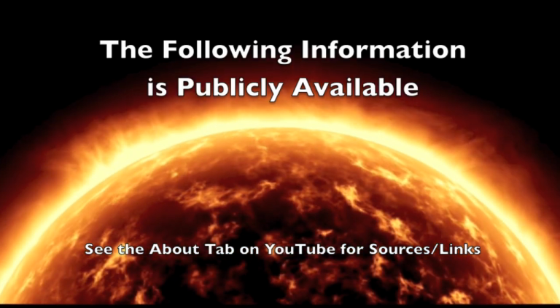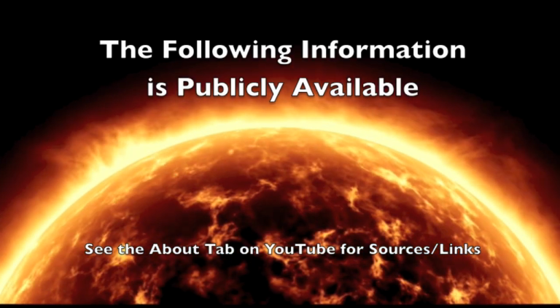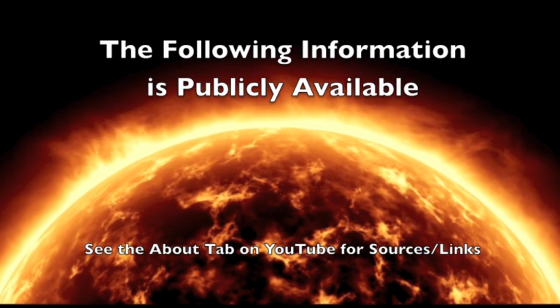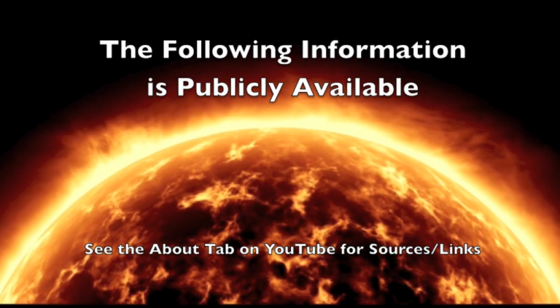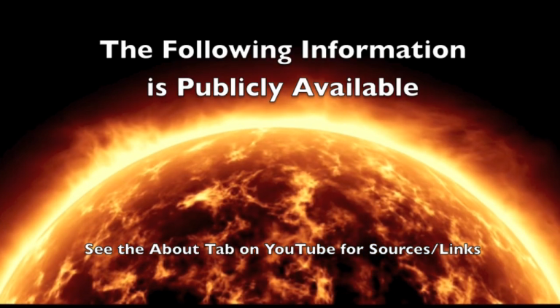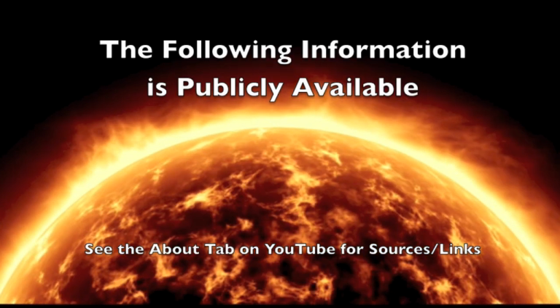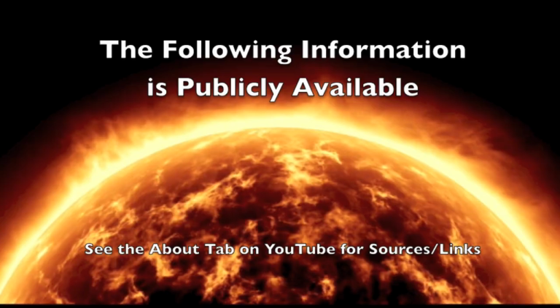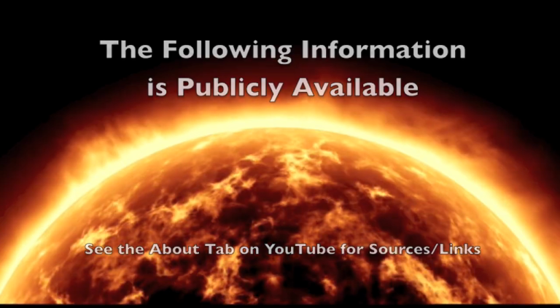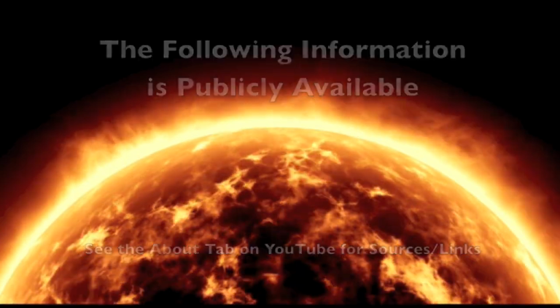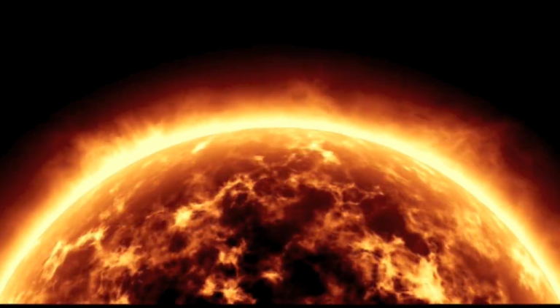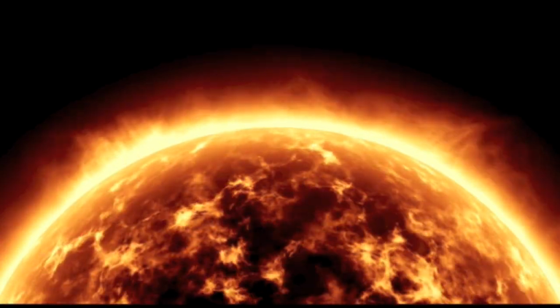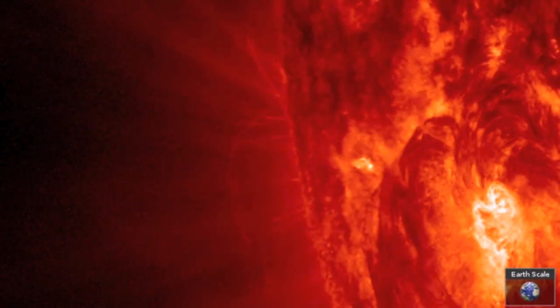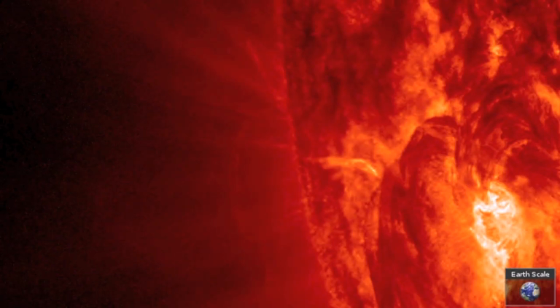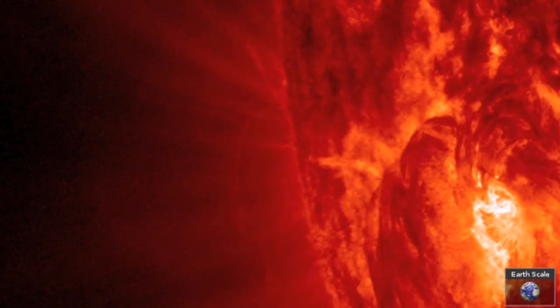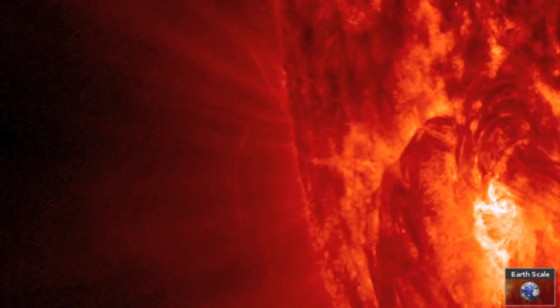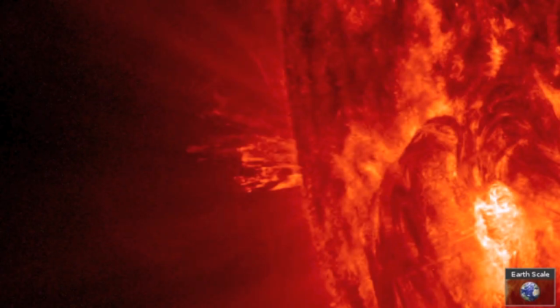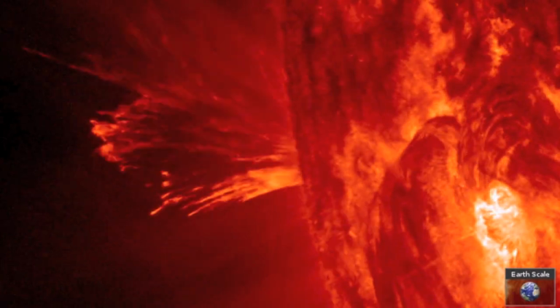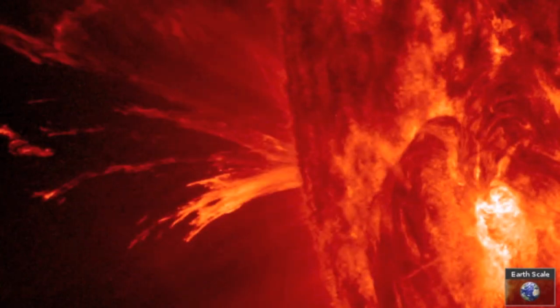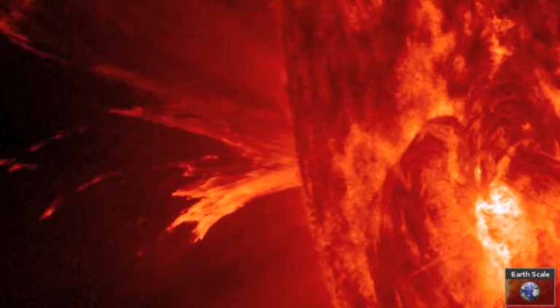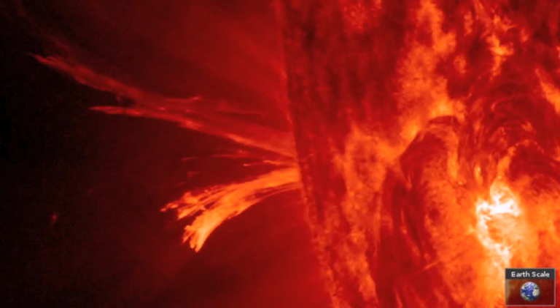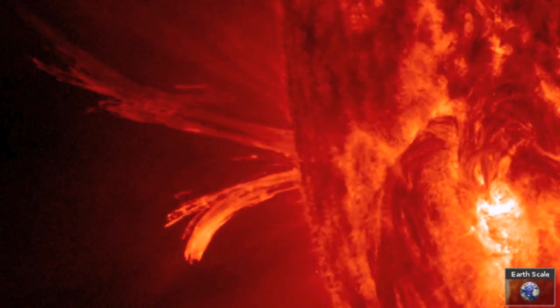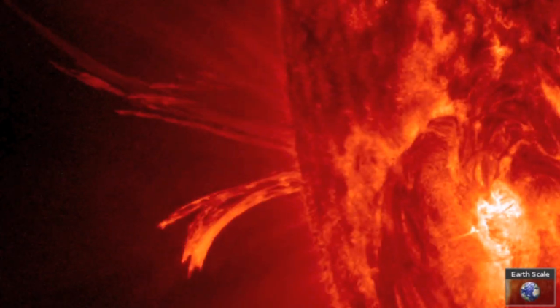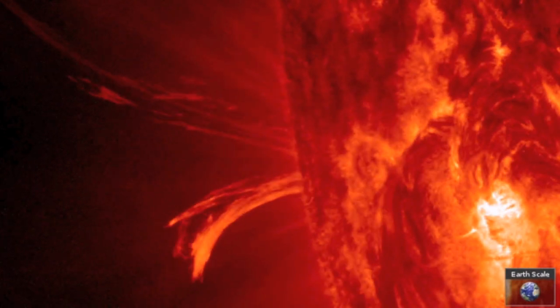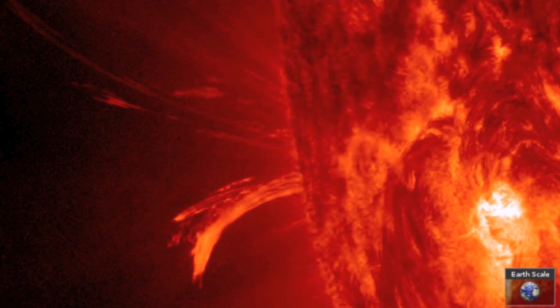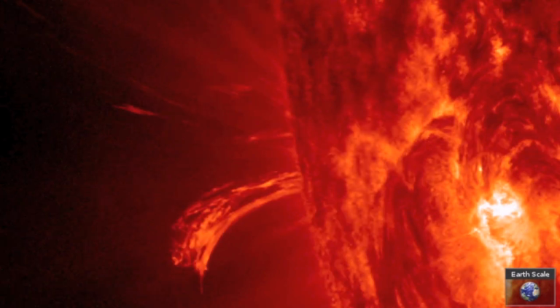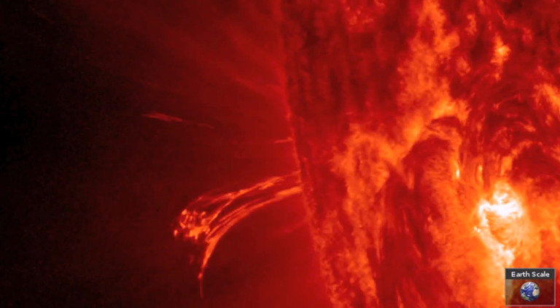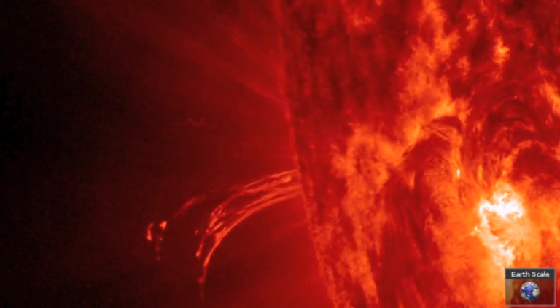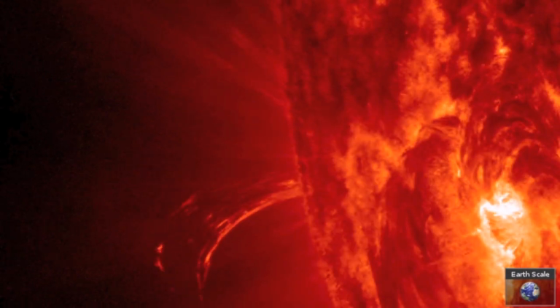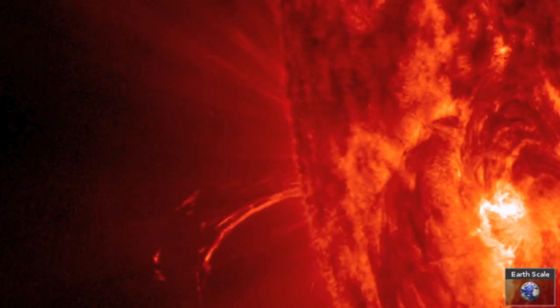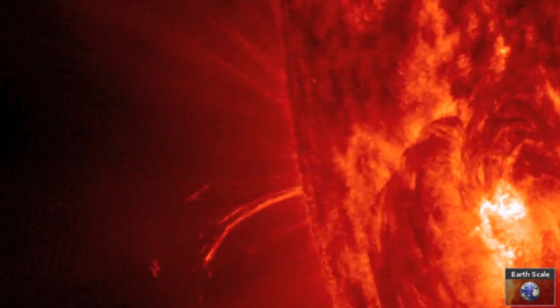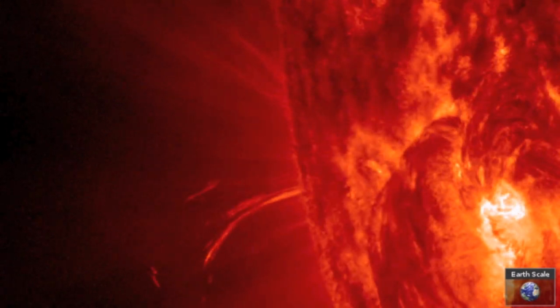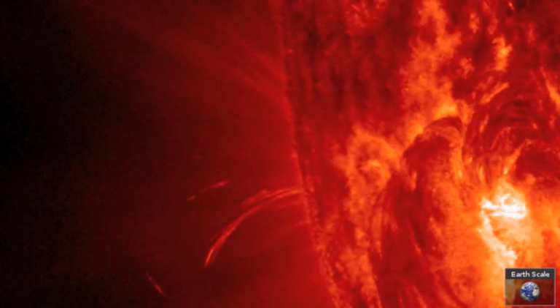Good morning, folks. Let's quickly note a returning massive sunspot group still behind the limb, firing CMEs.